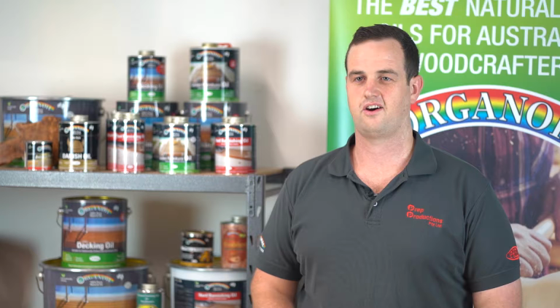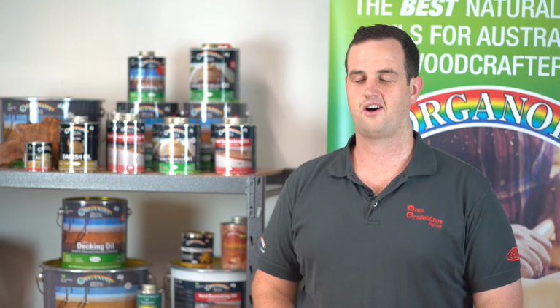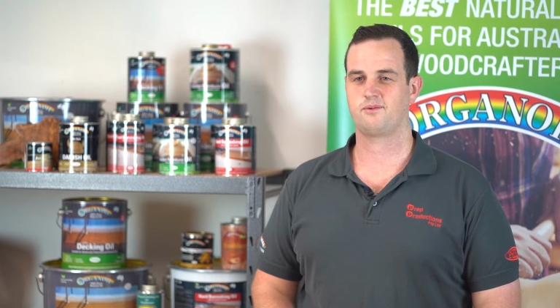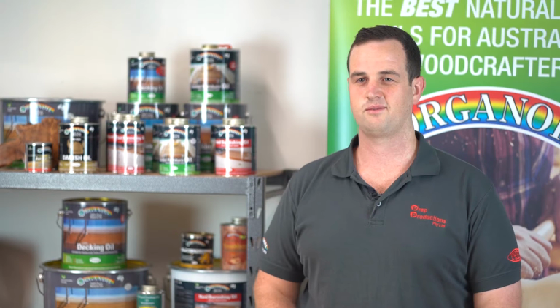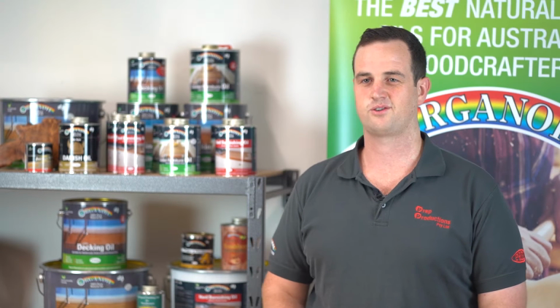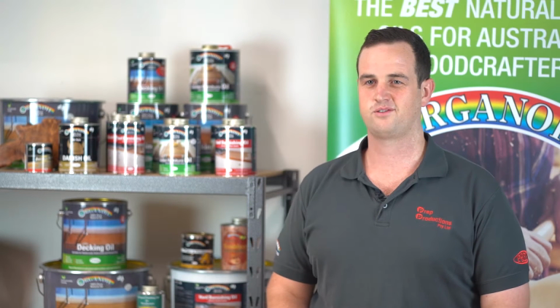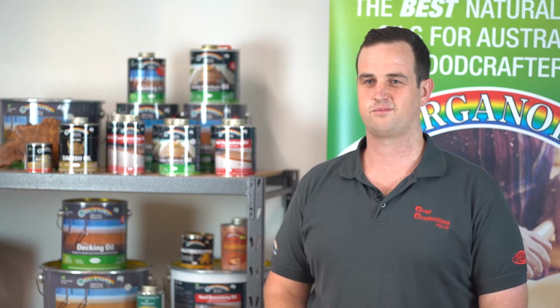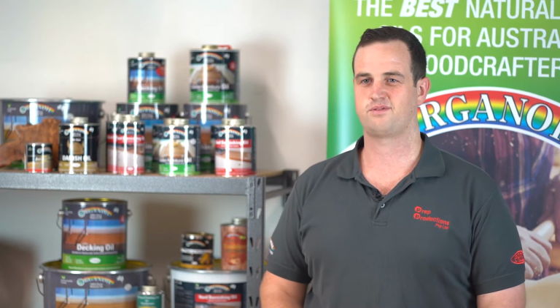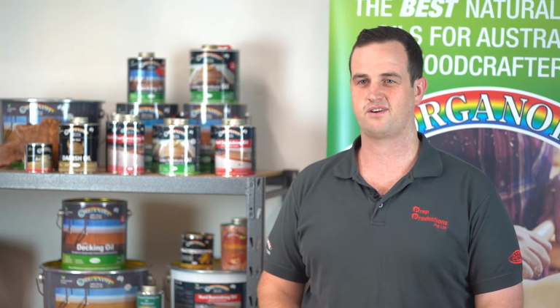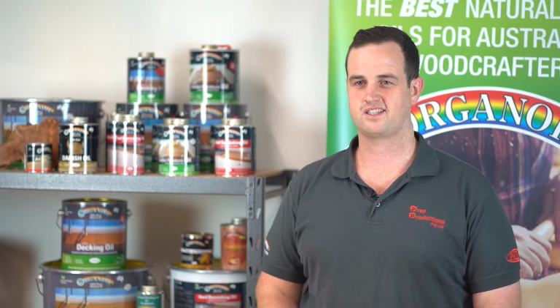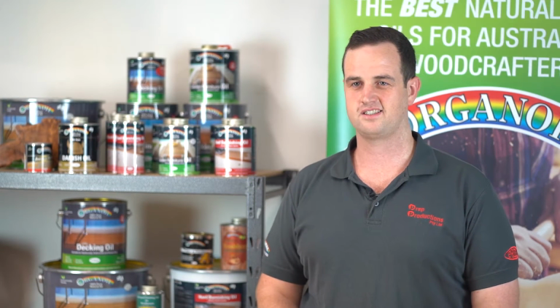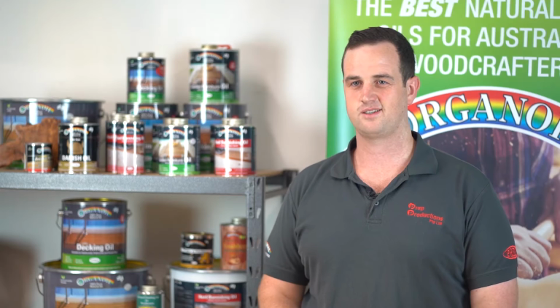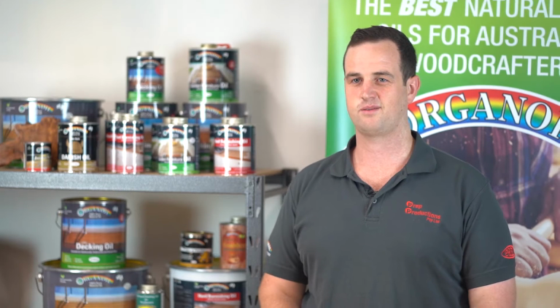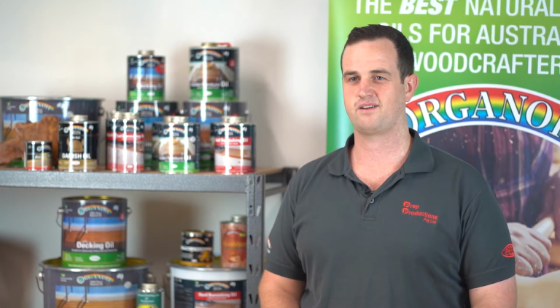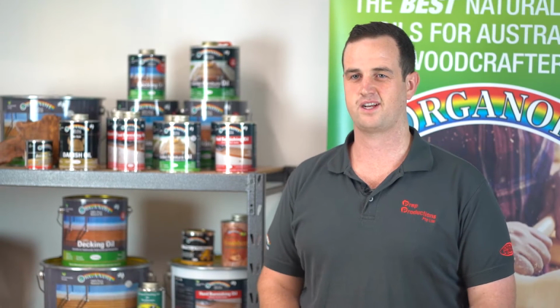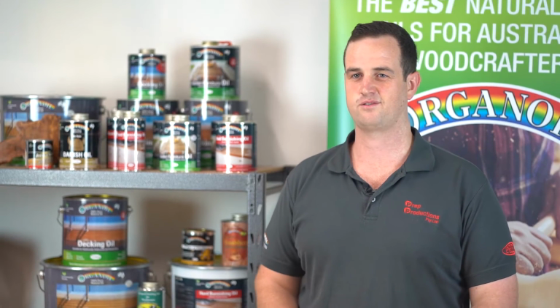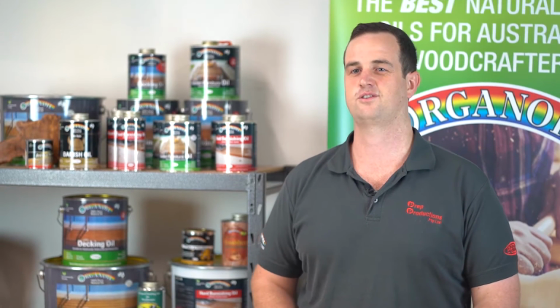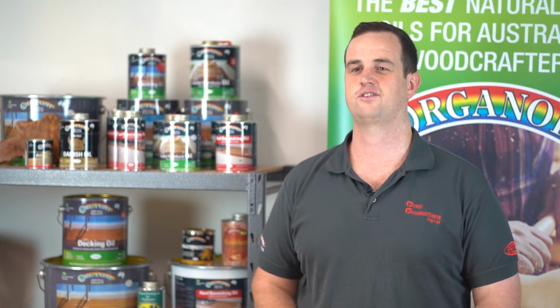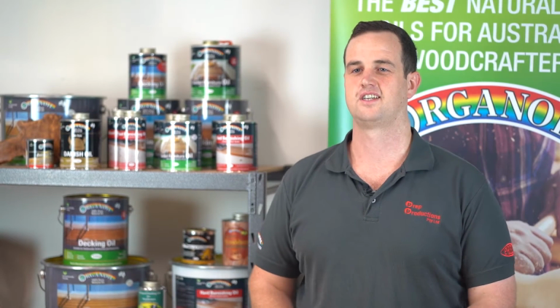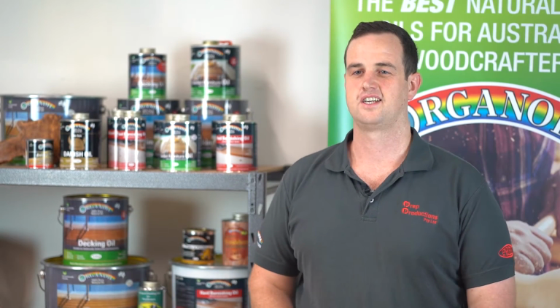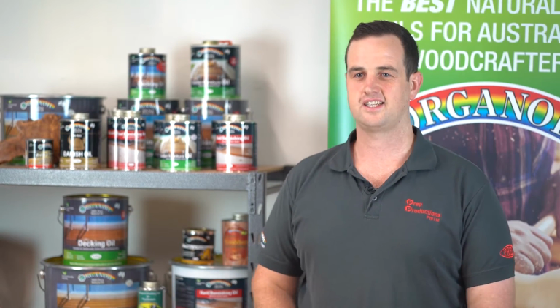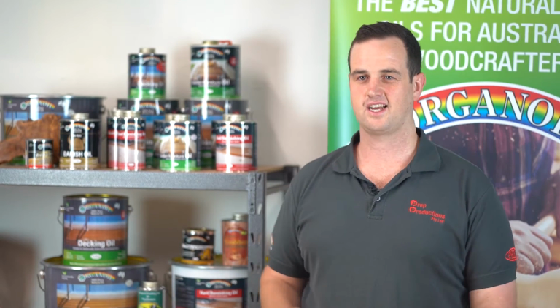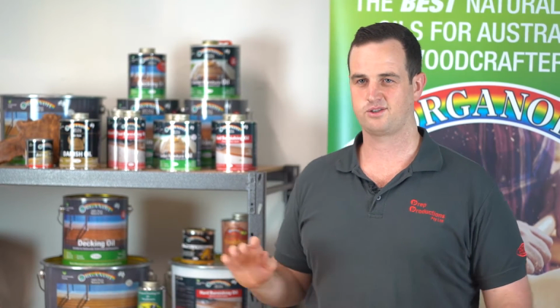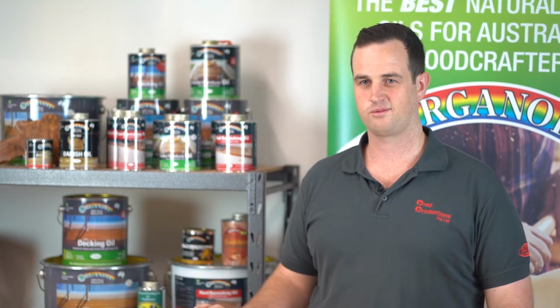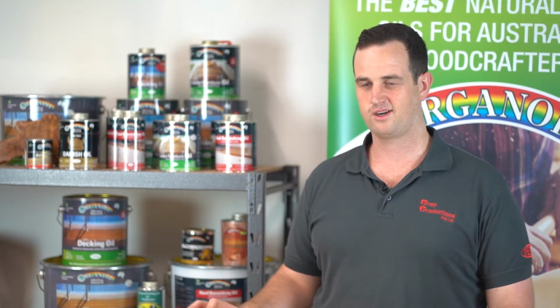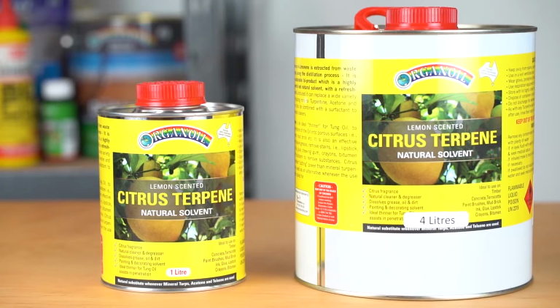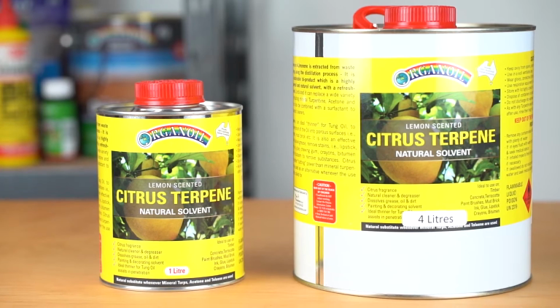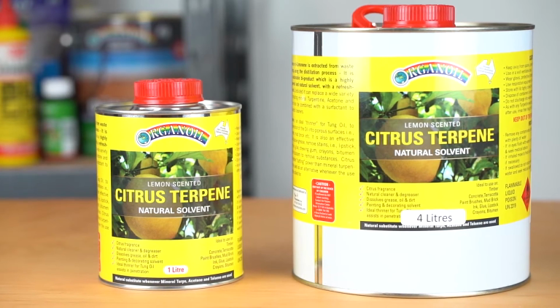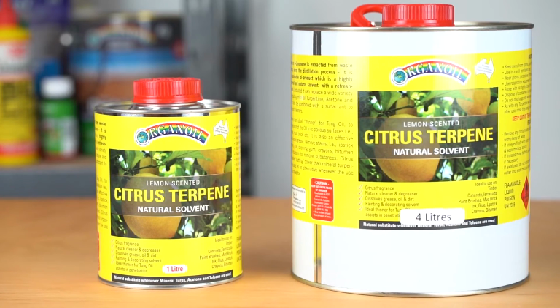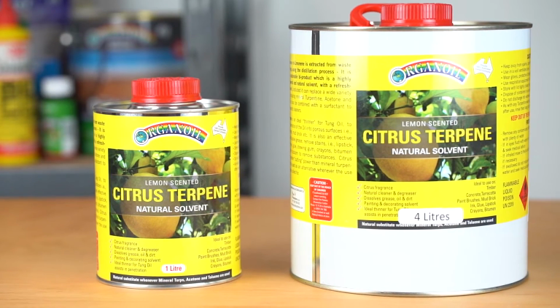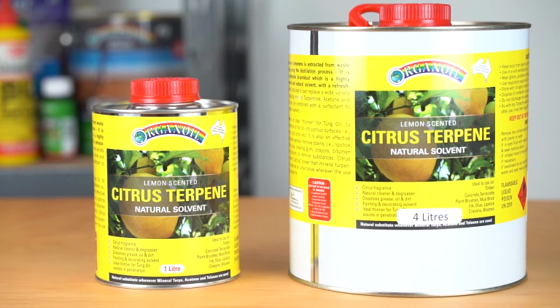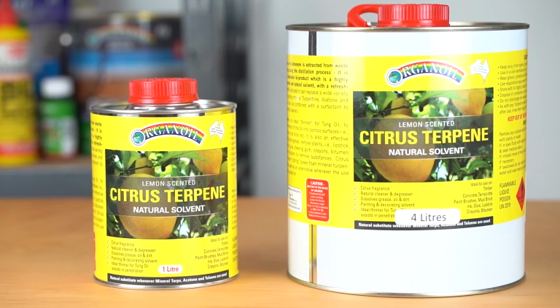Hi, my name's Sean from Prep Productions and we're the manufacturer of Organ Oil. Today we're talking about Organ Oil Citrus Terpene.